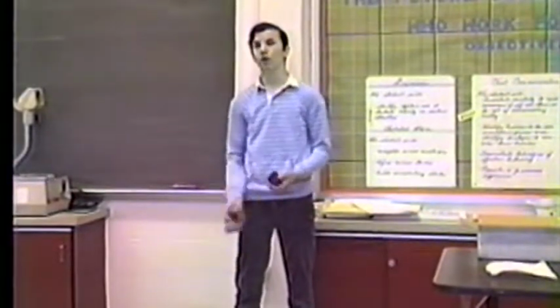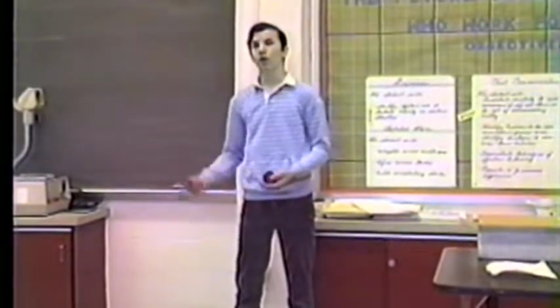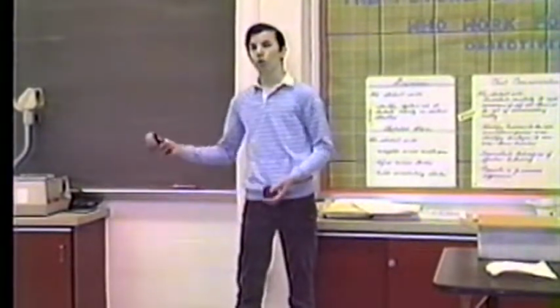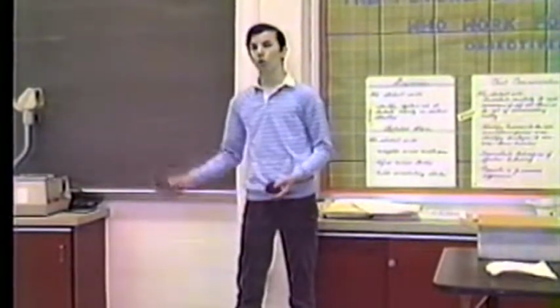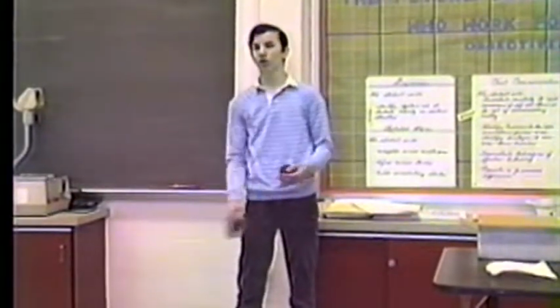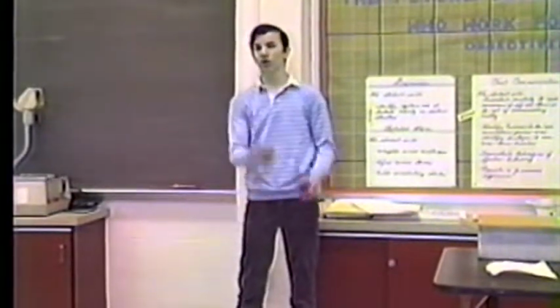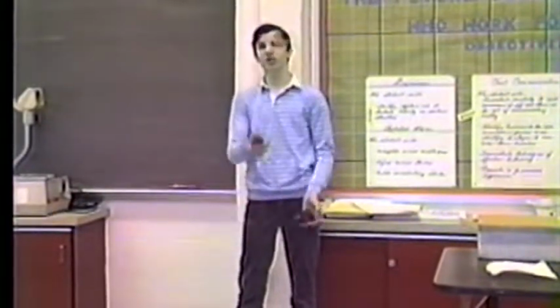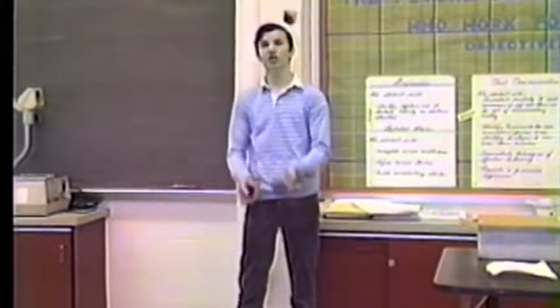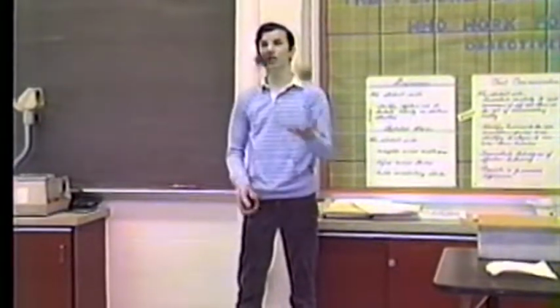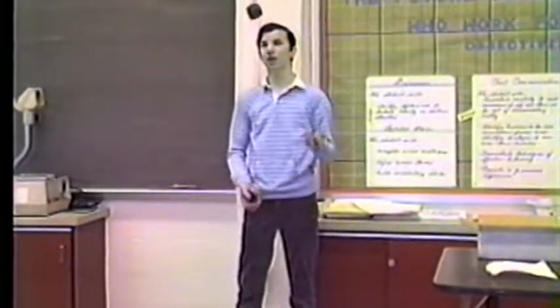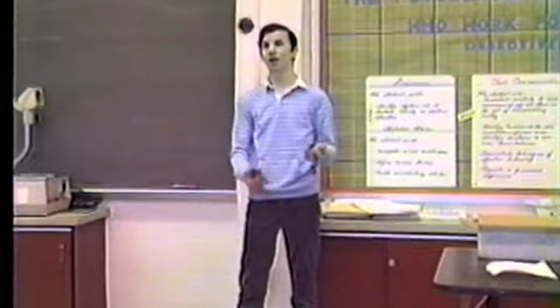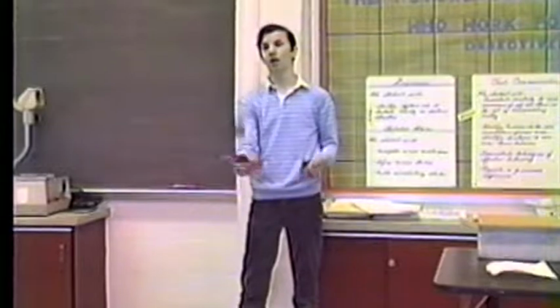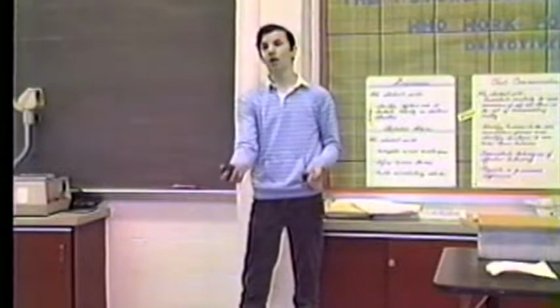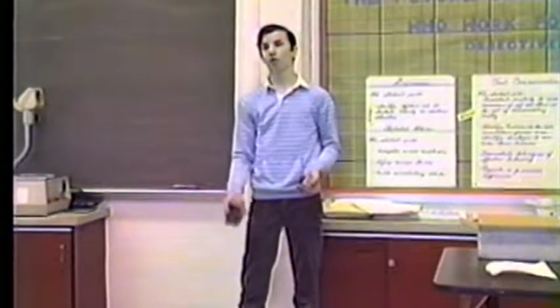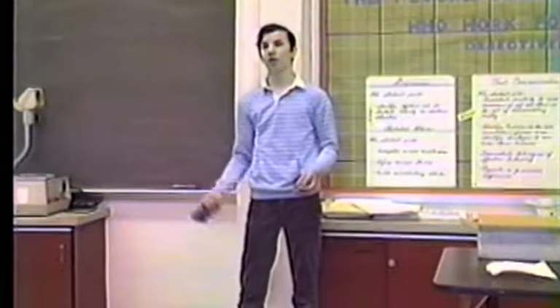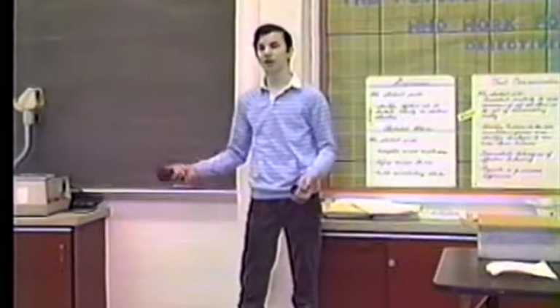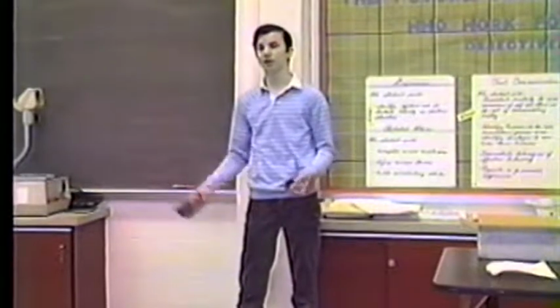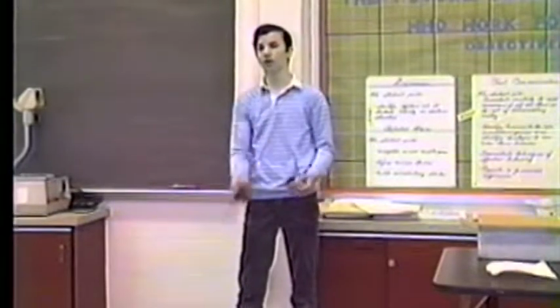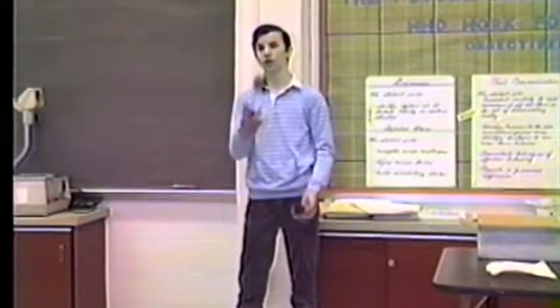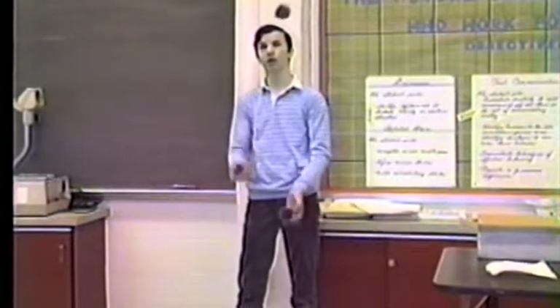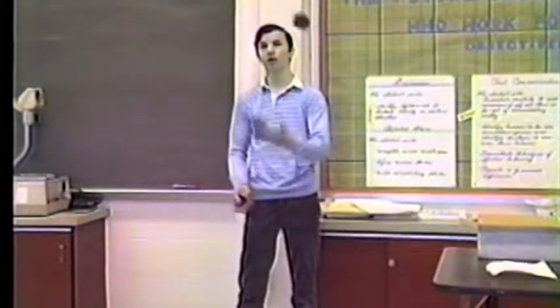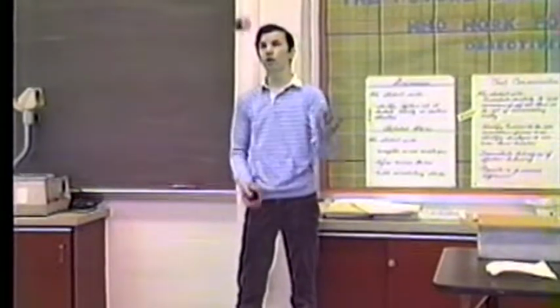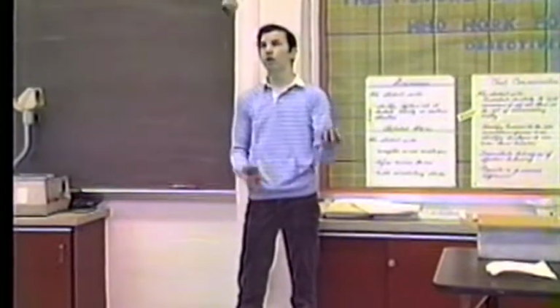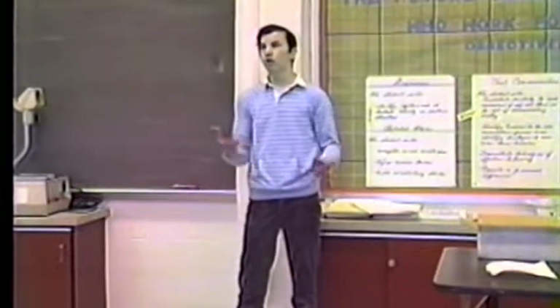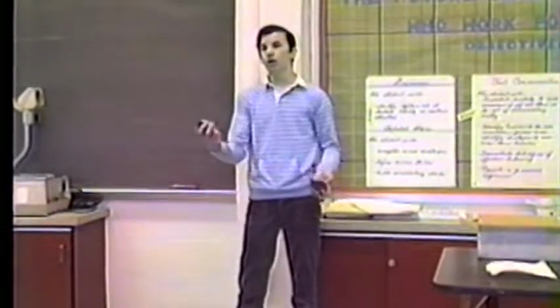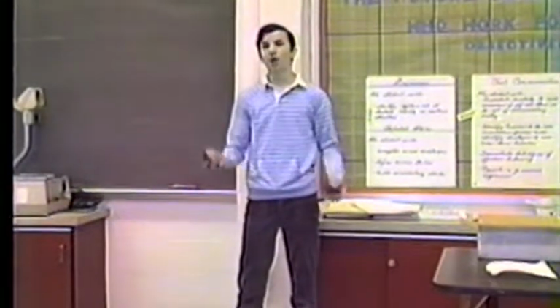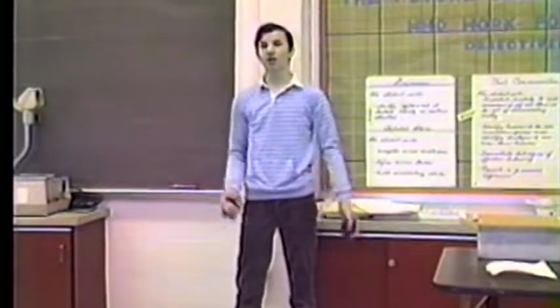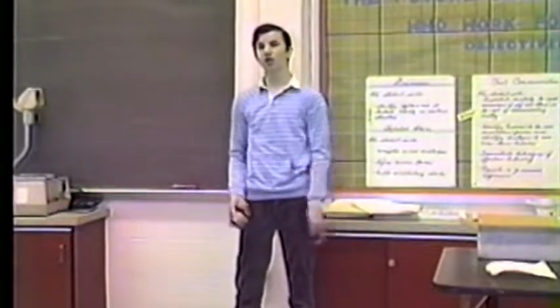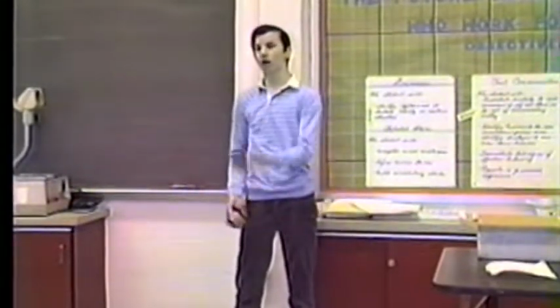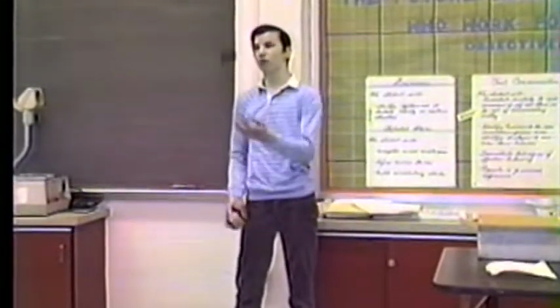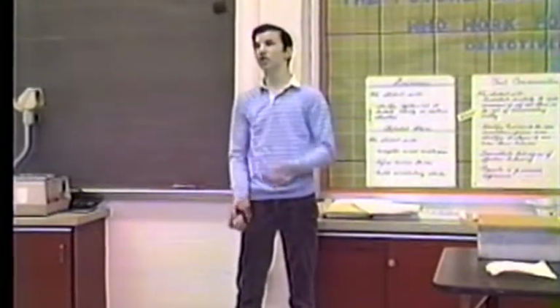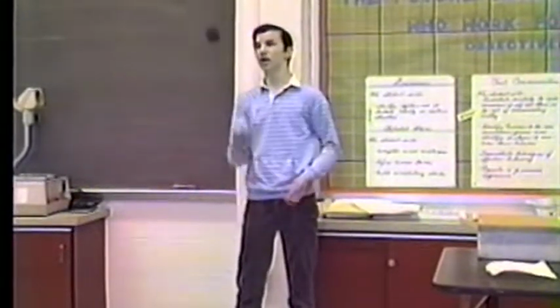When one reaches its peak, throw the next. Practice starting with each hand.